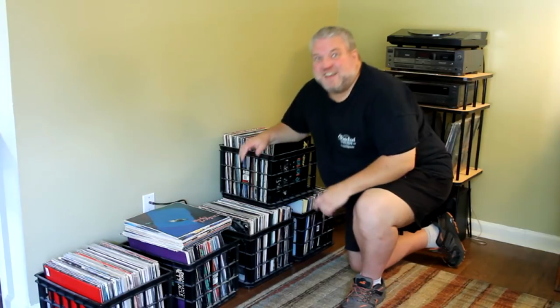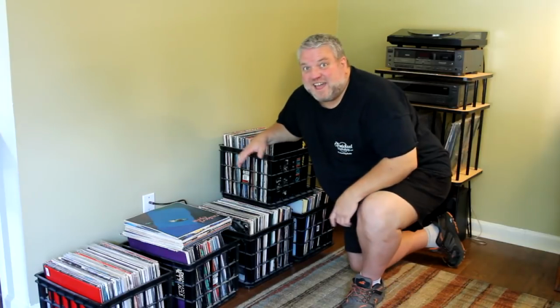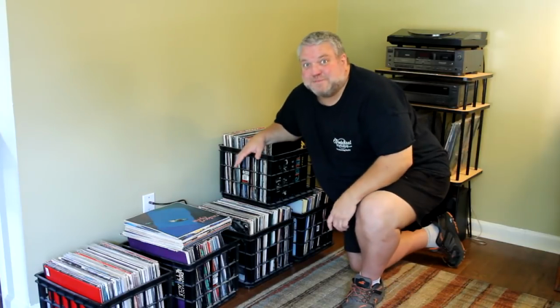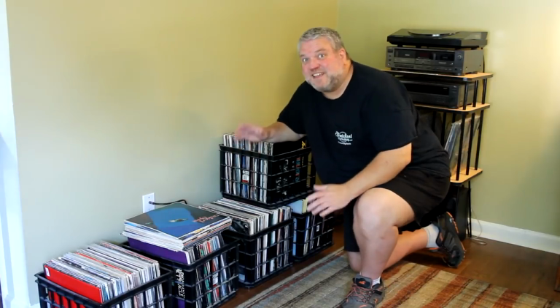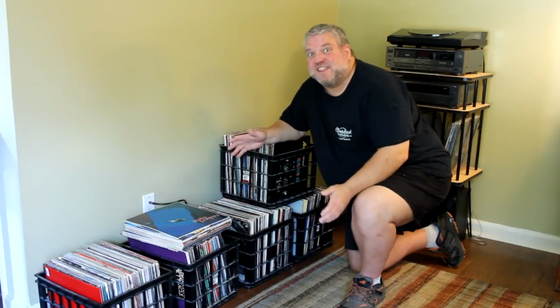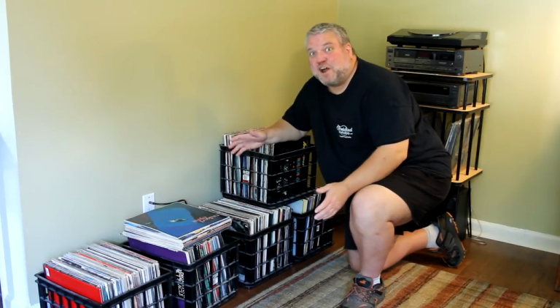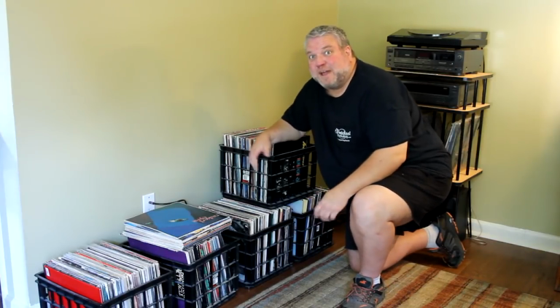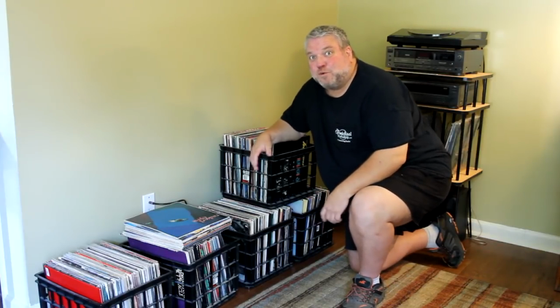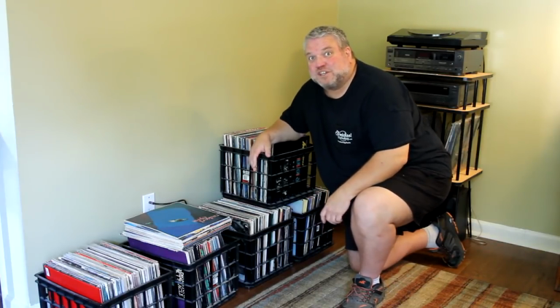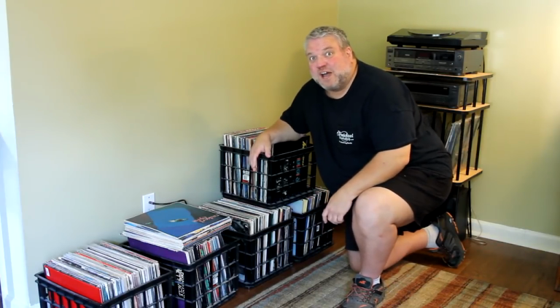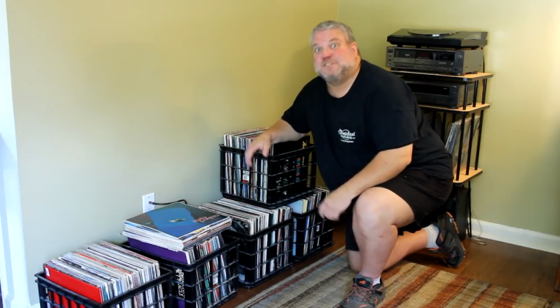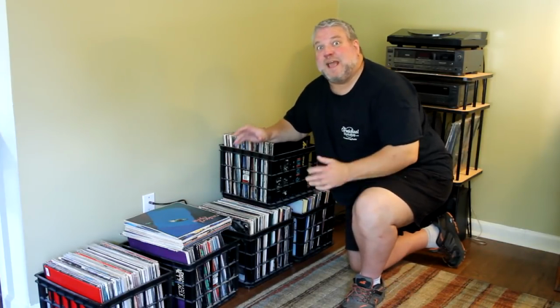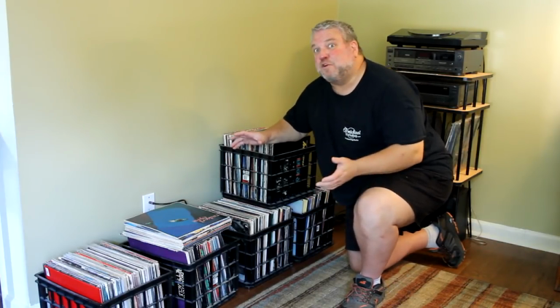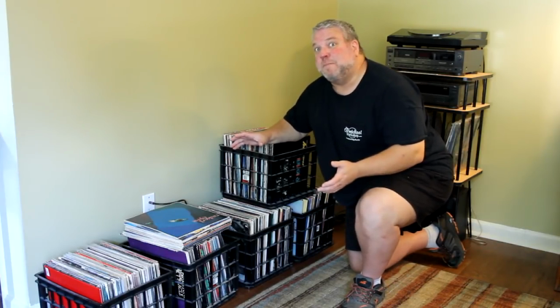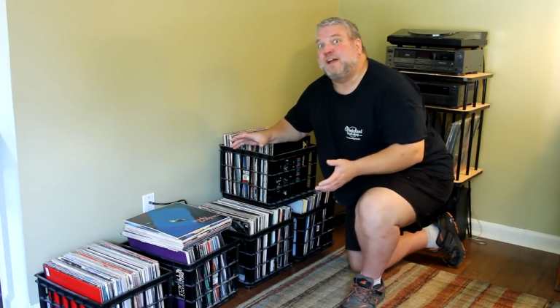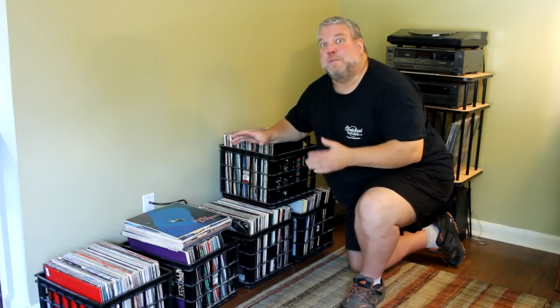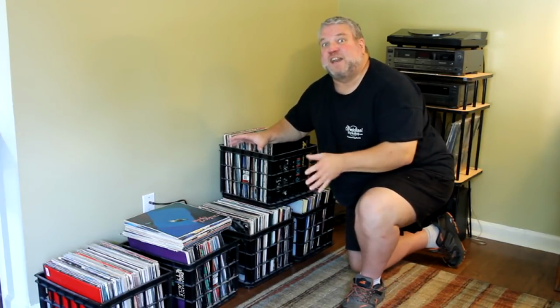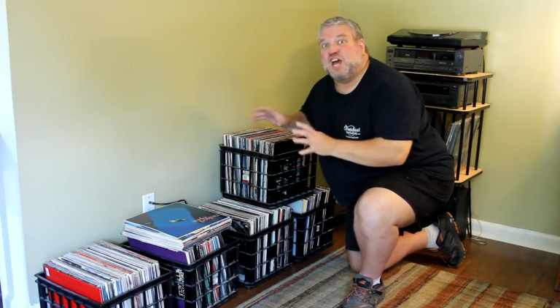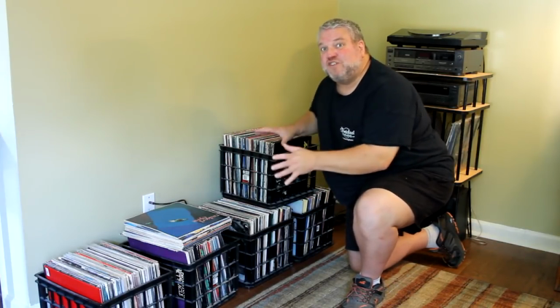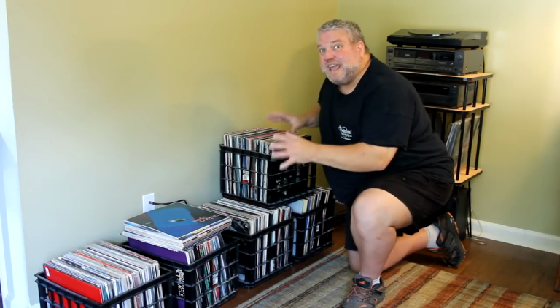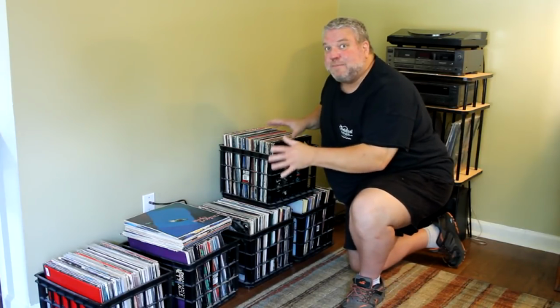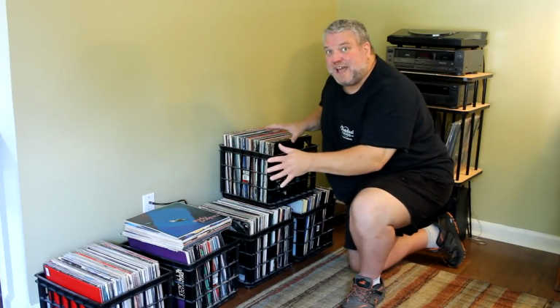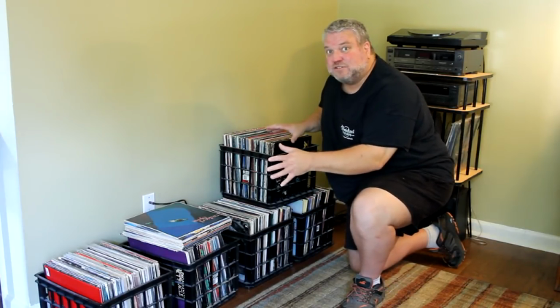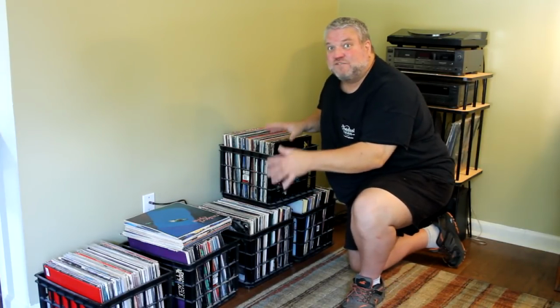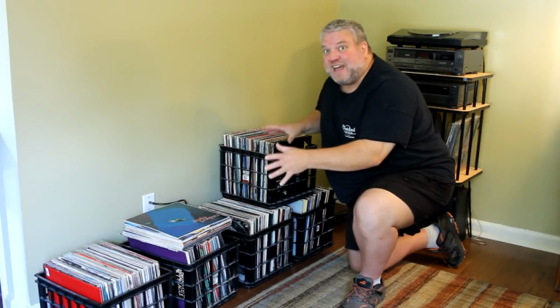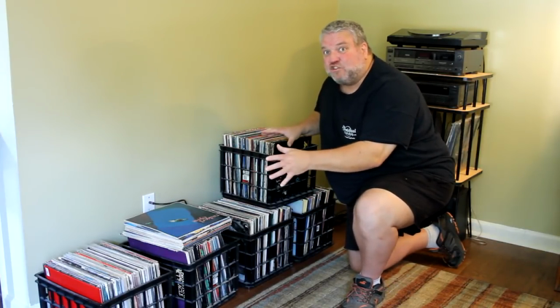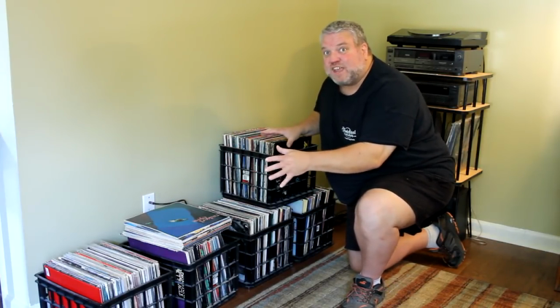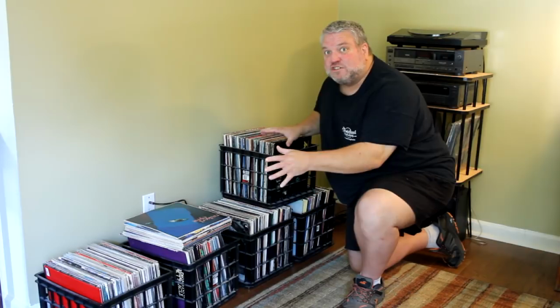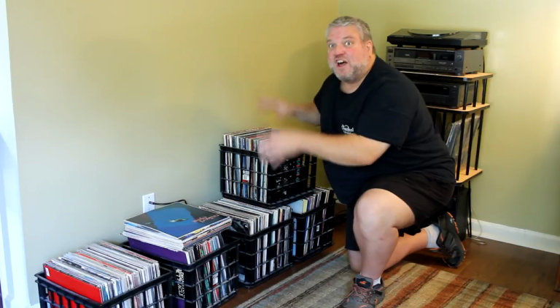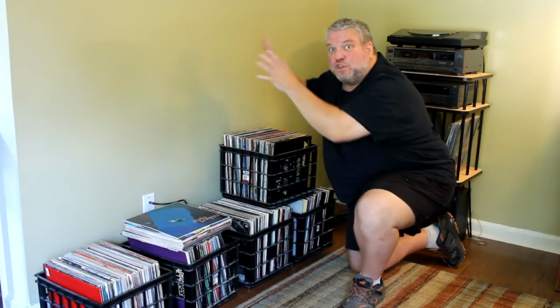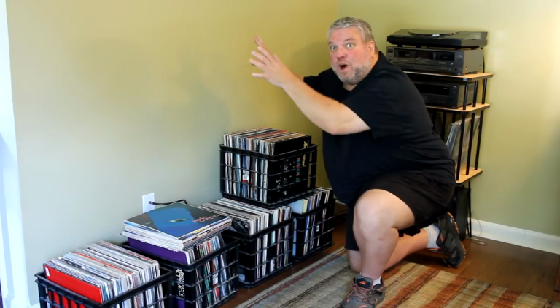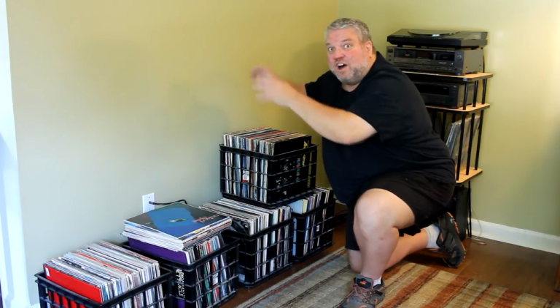Hi, I'm Steve at the Carmichael Workshop. Today I'm going to mount about 180 pounds of vinyl records on the wall.